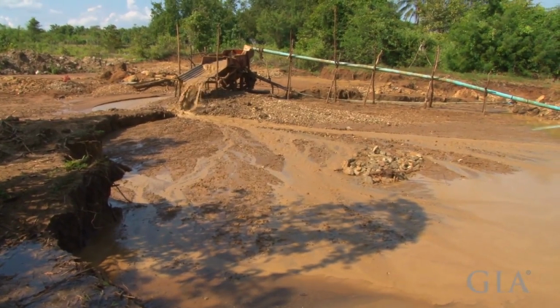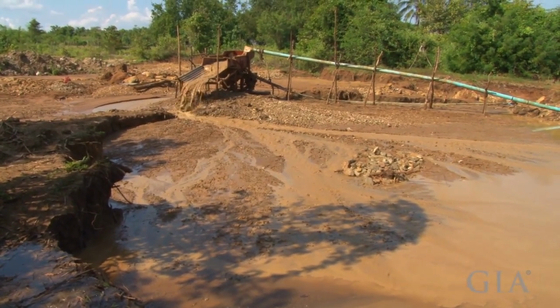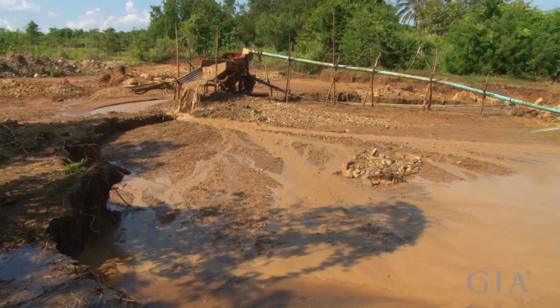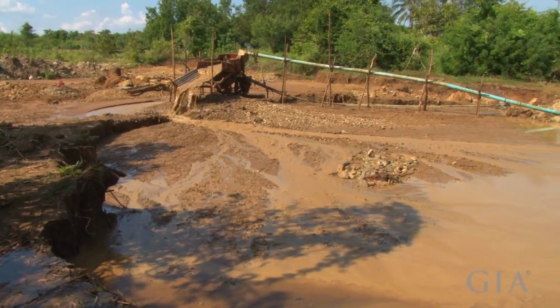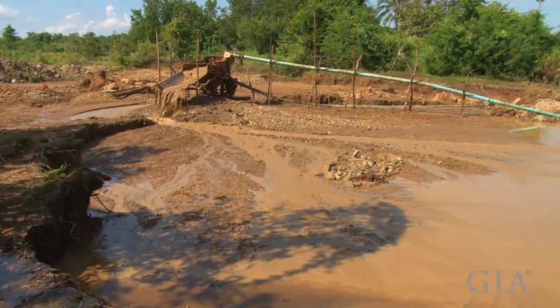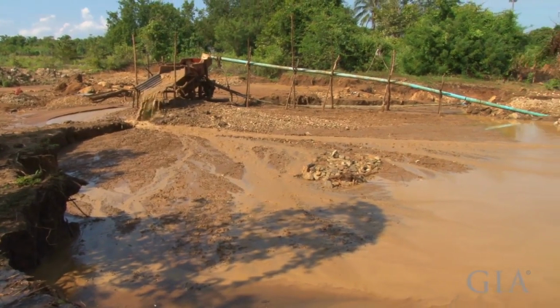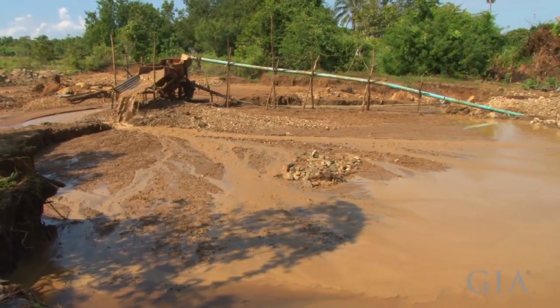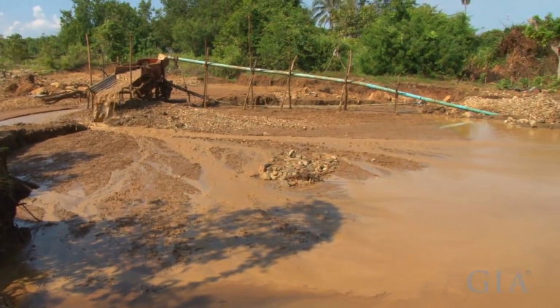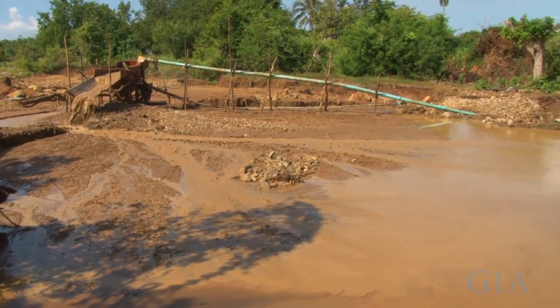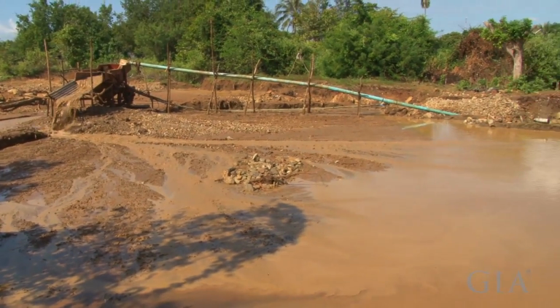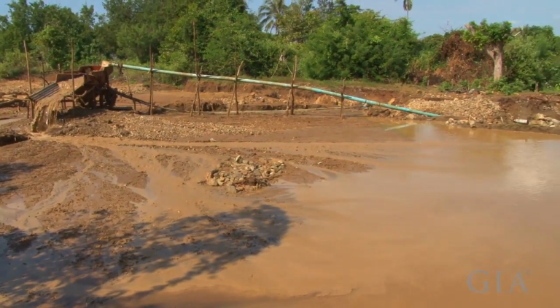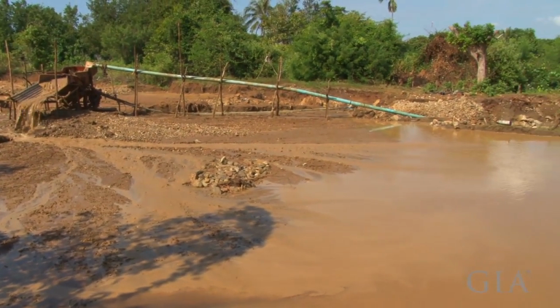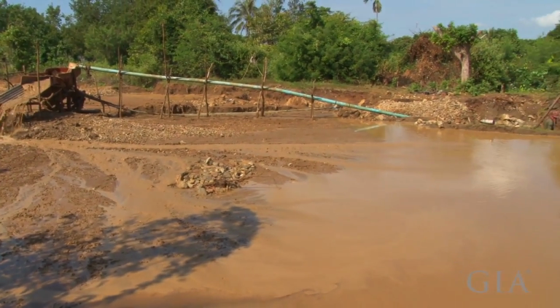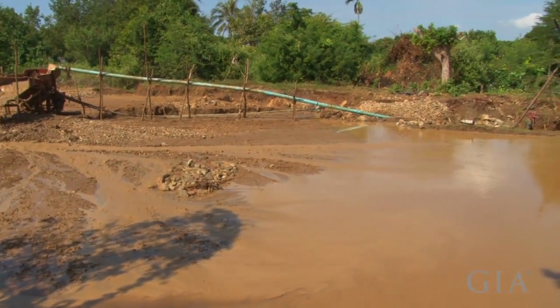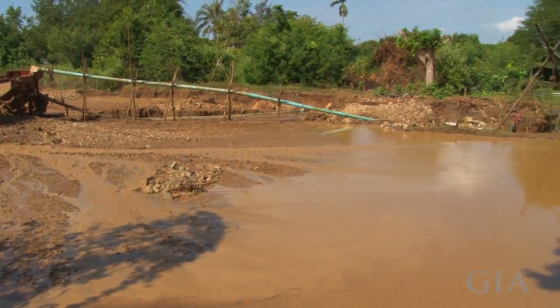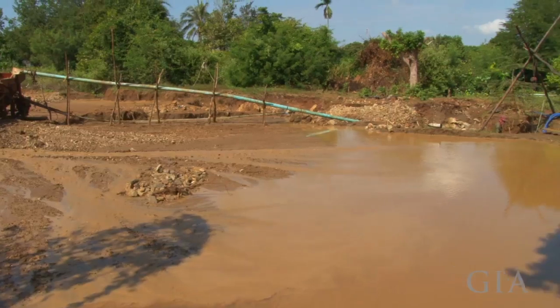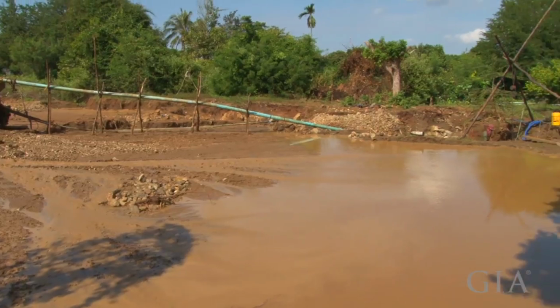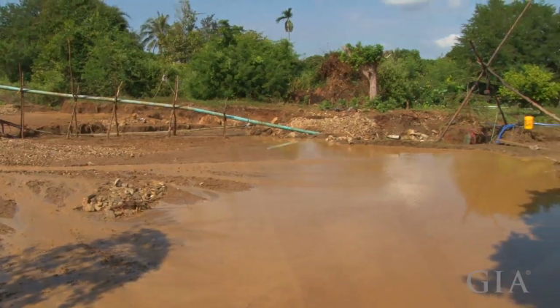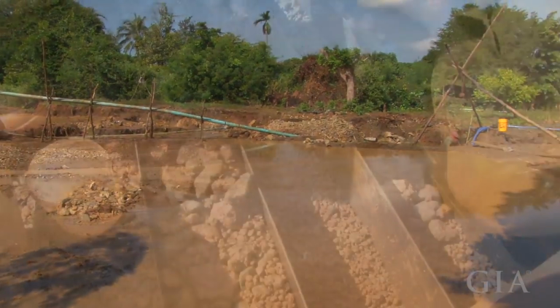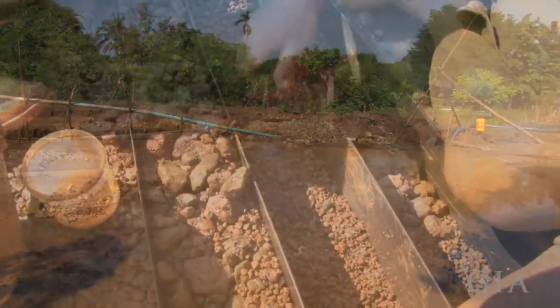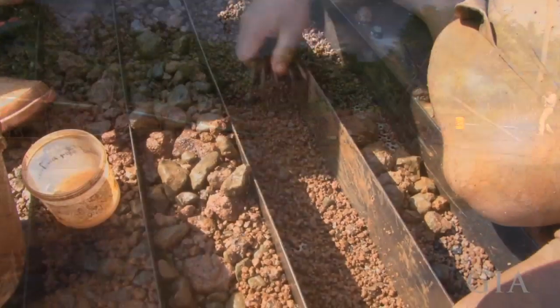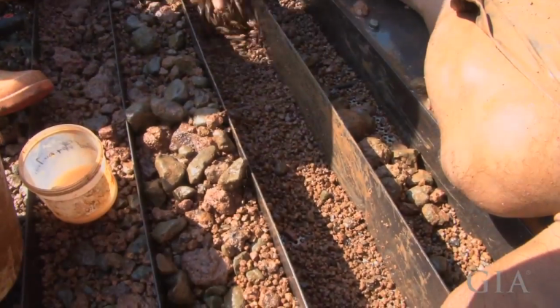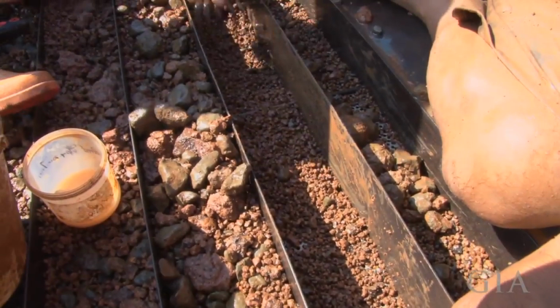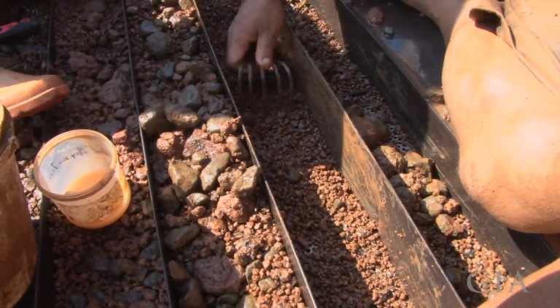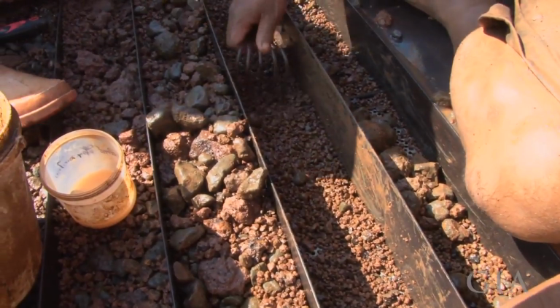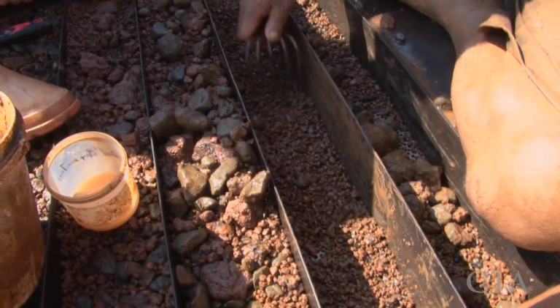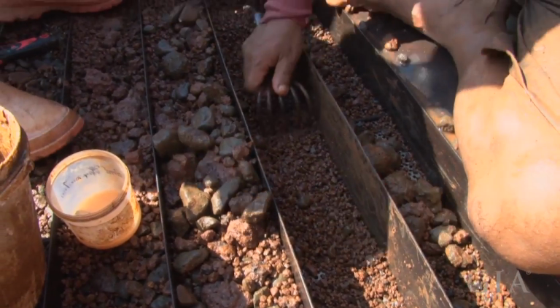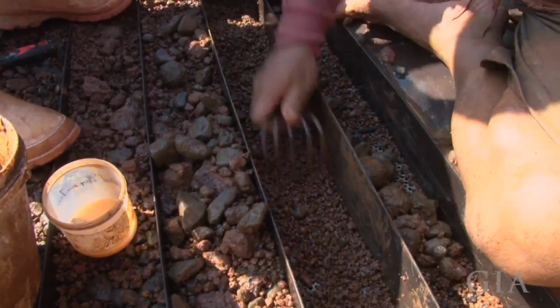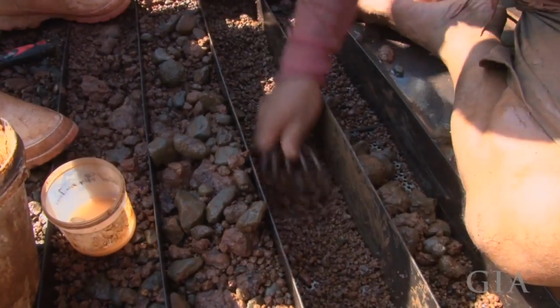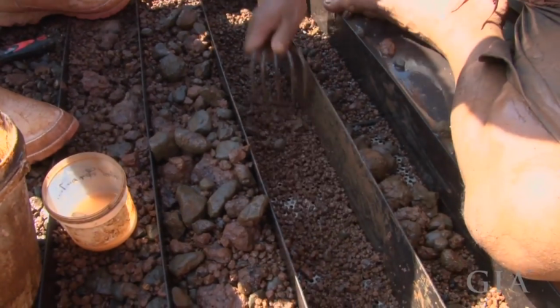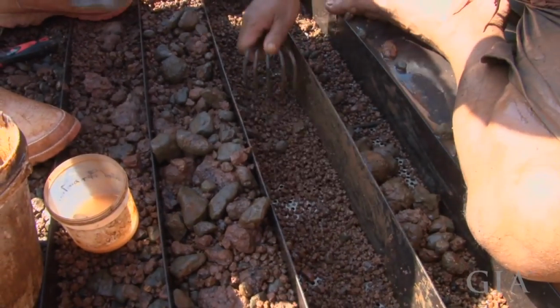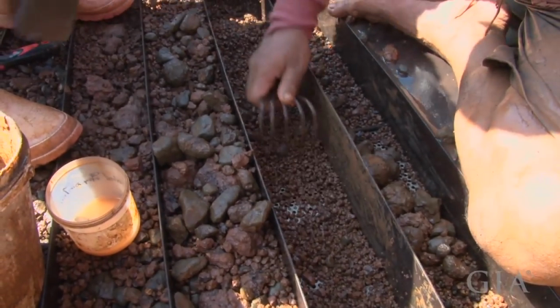At the end of the day, the miner will open the jig and be able to recover the ruby, the sapphire, the zircon — exactly the way we saw yesterday.